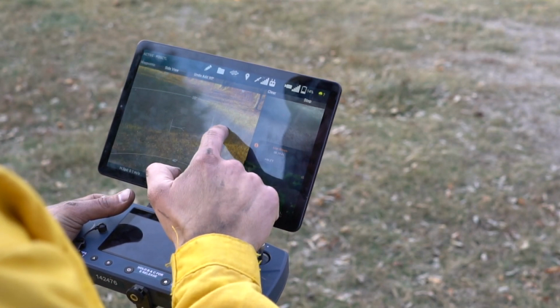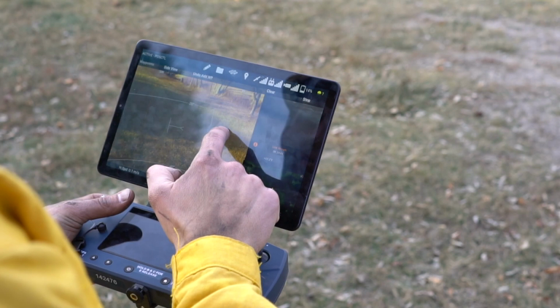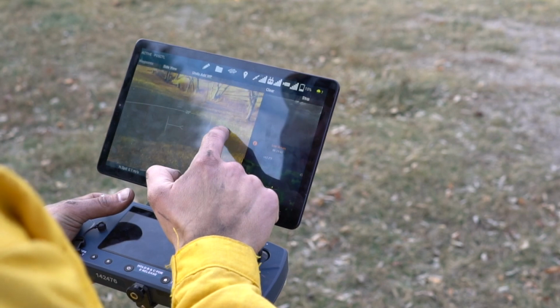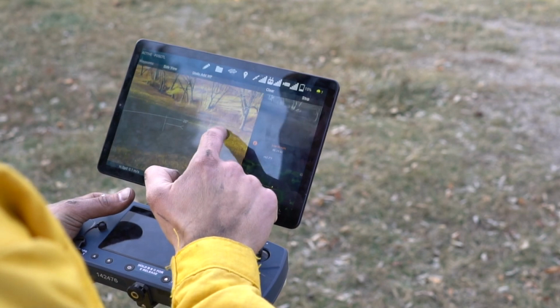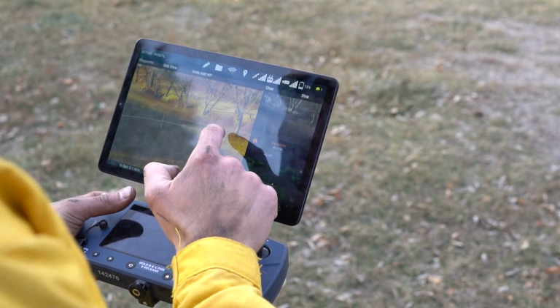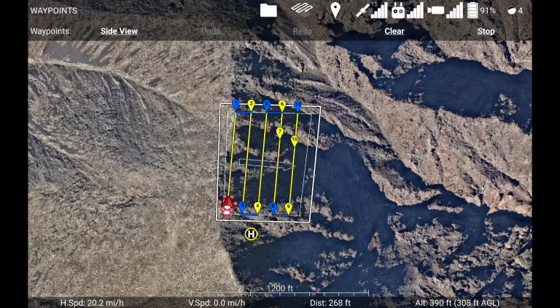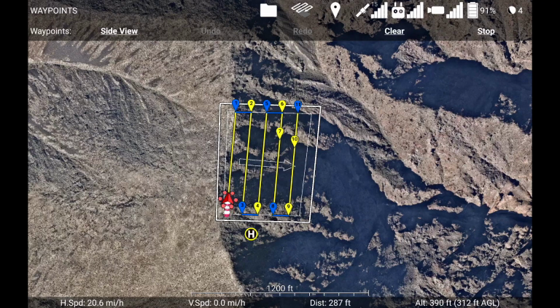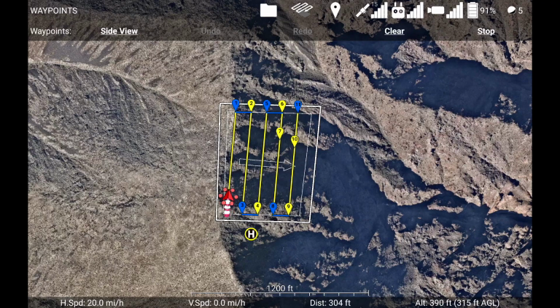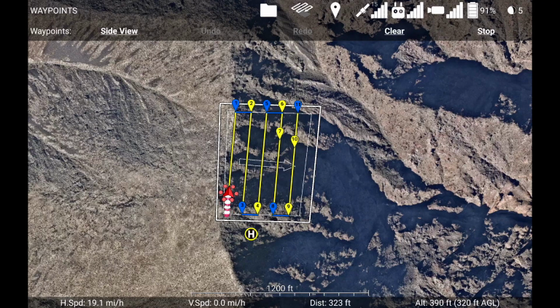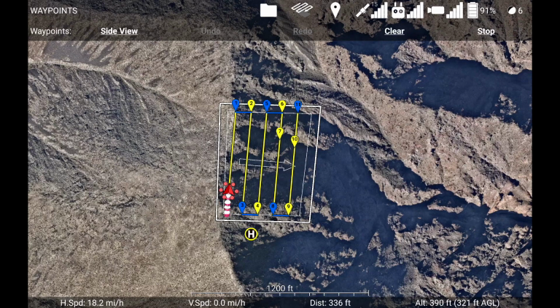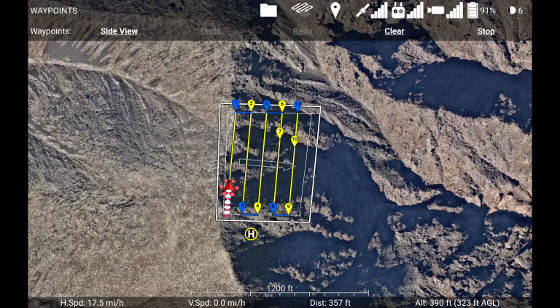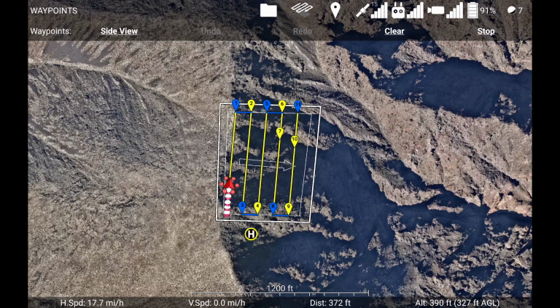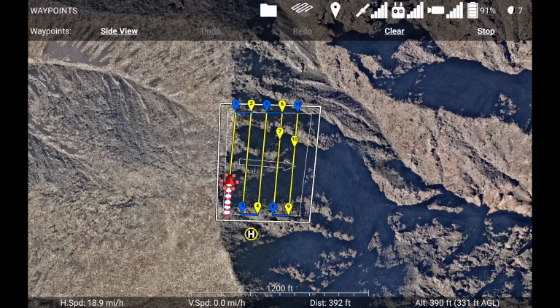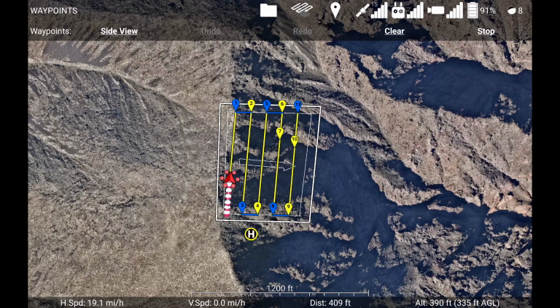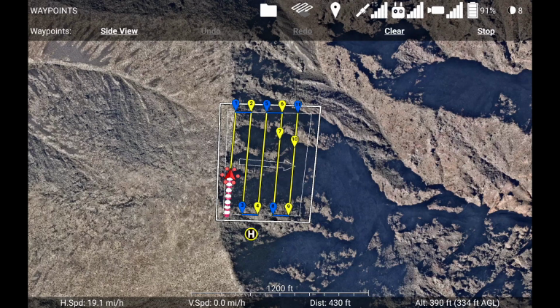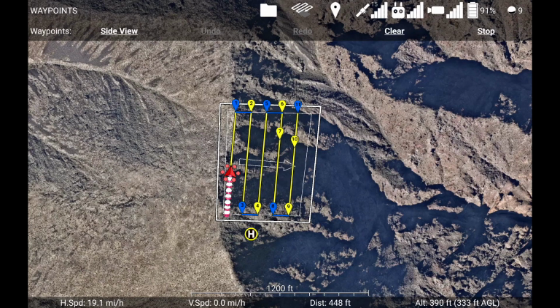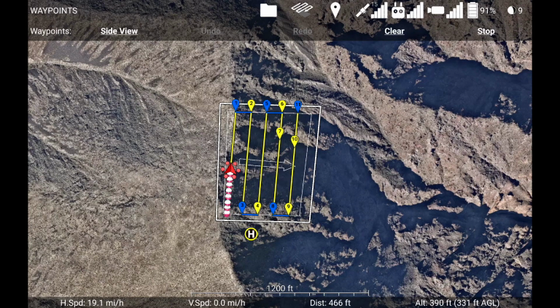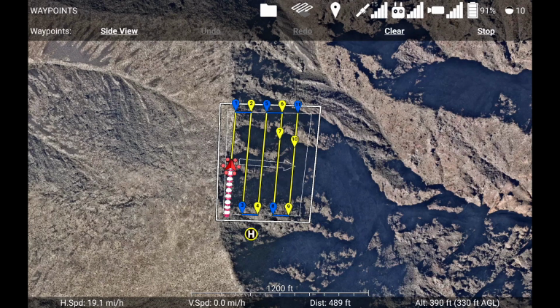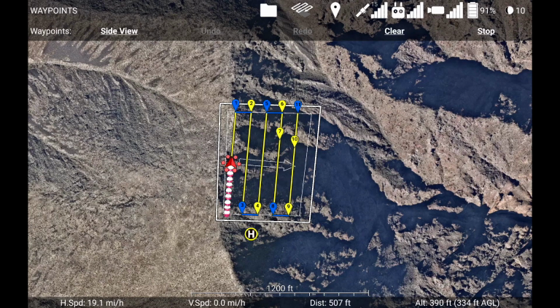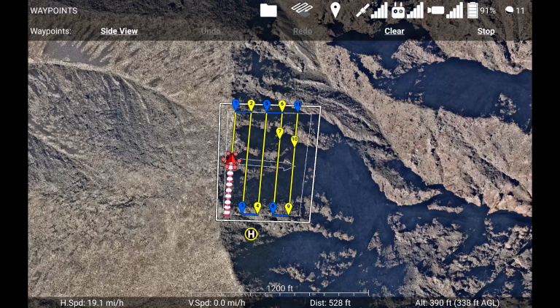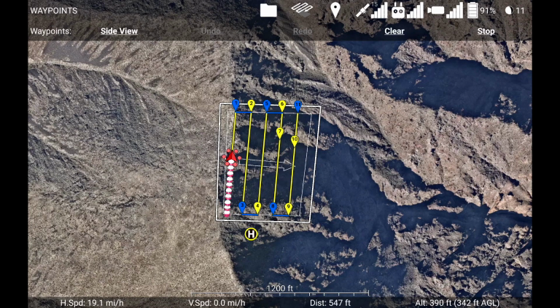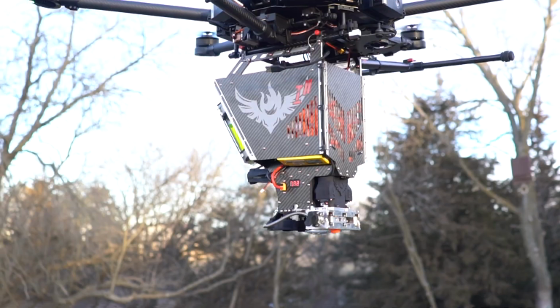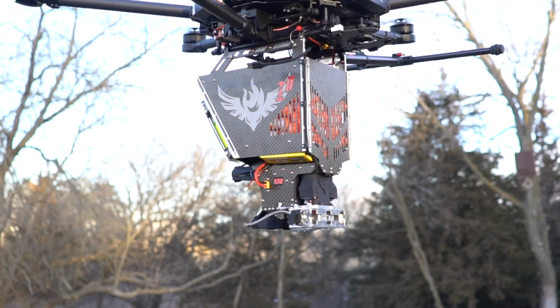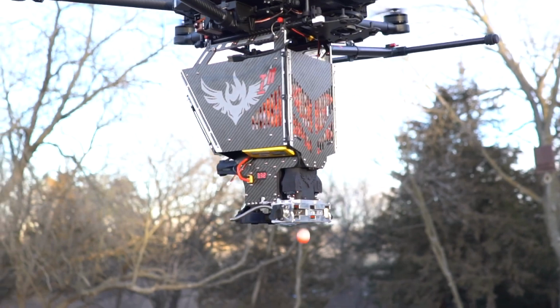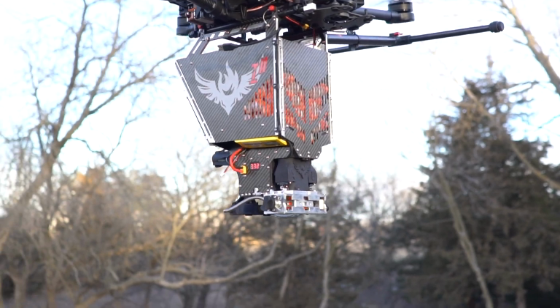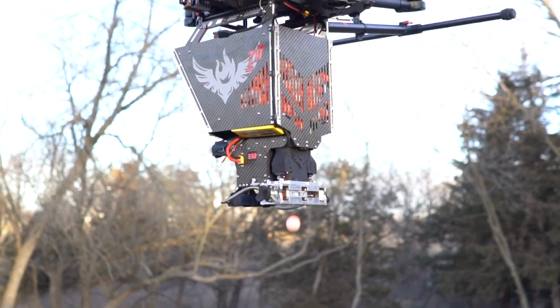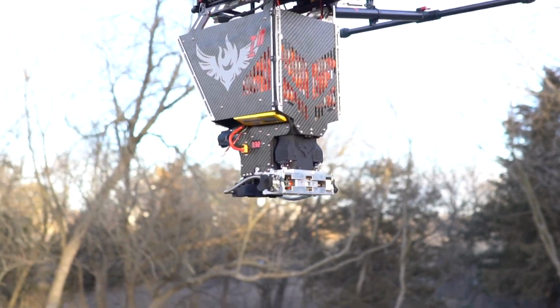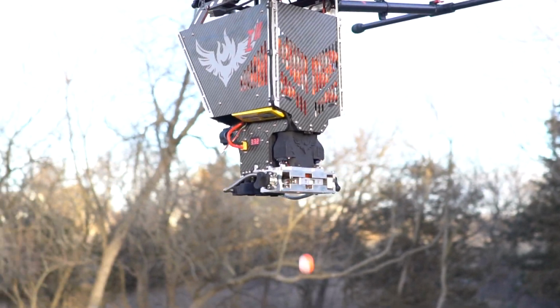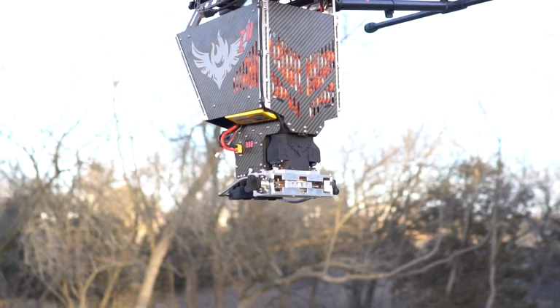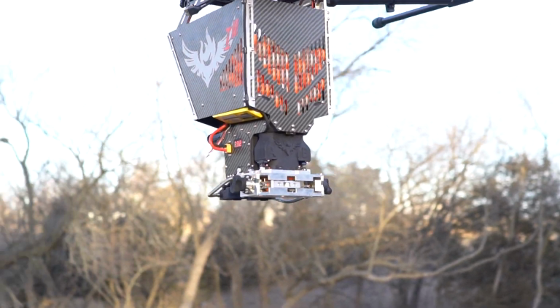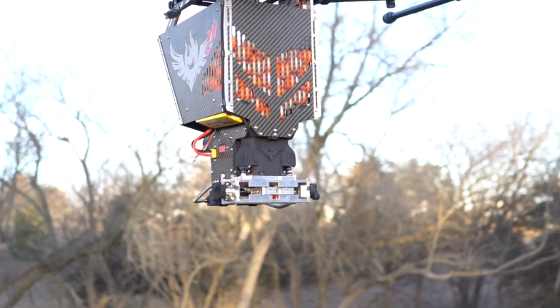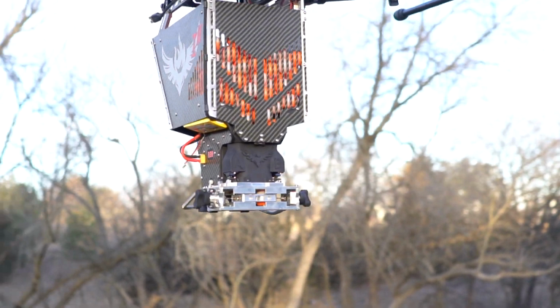utilizes Drone Amplified's flight control app to plan missions, view the camera feed, and execute firing operations.